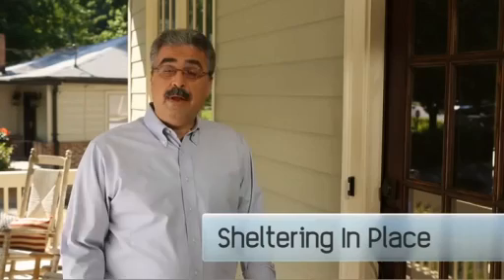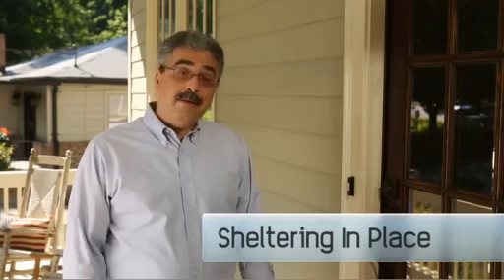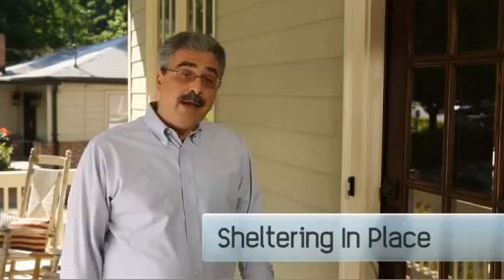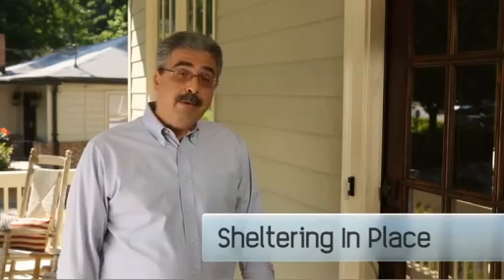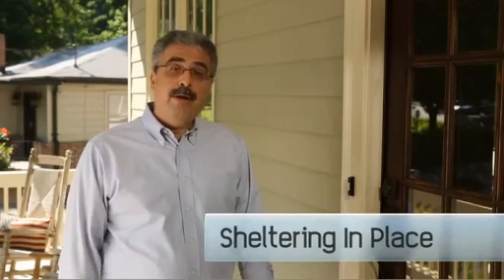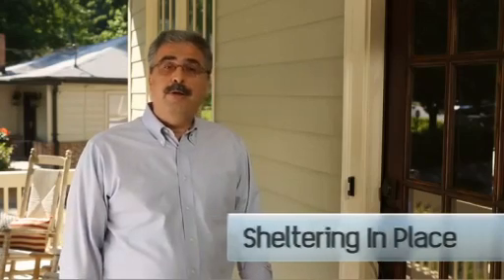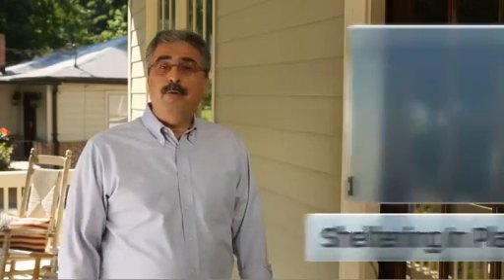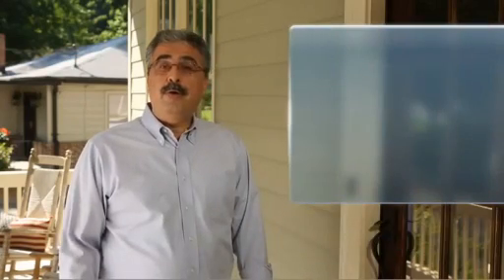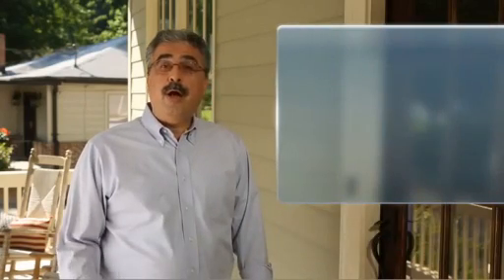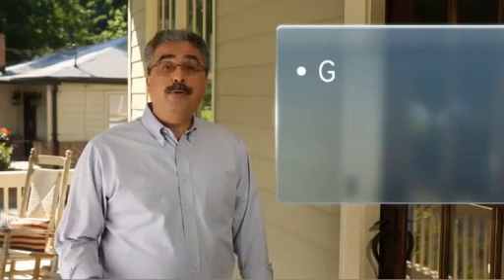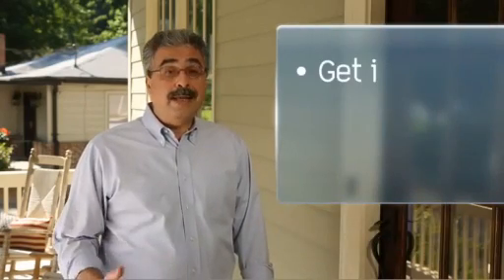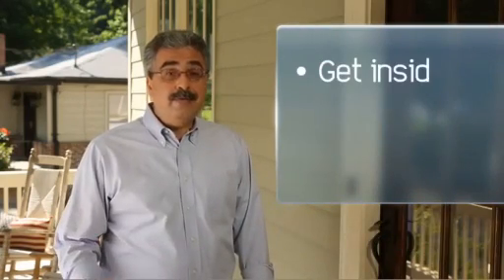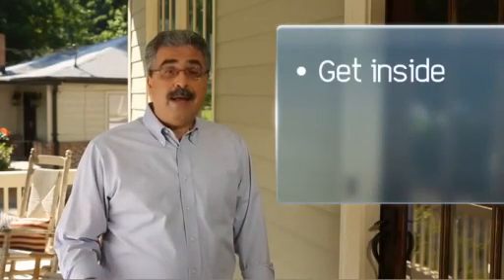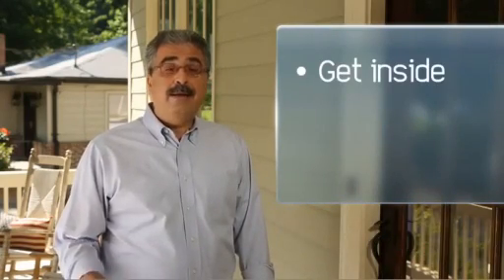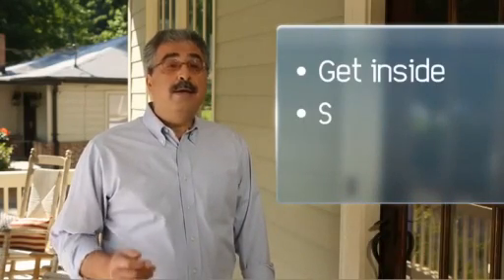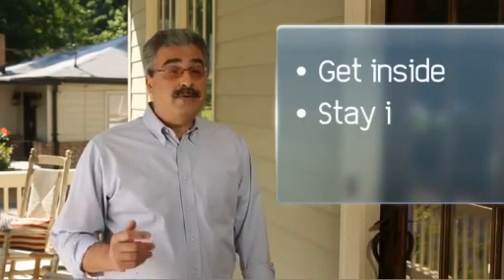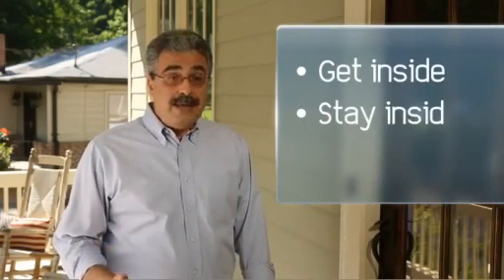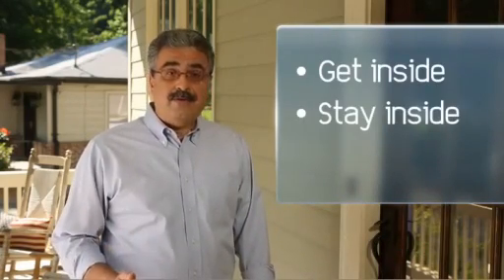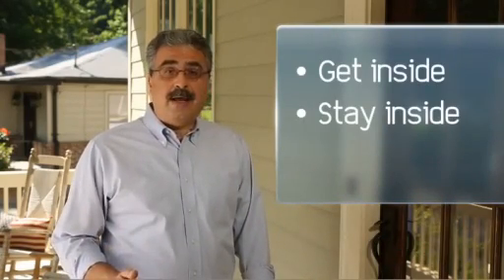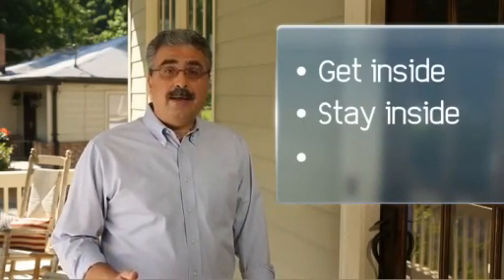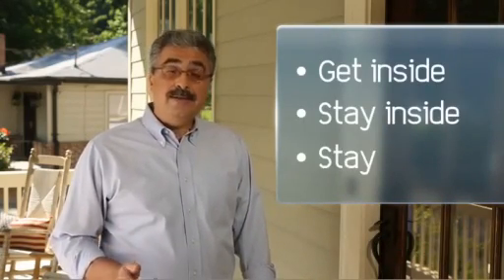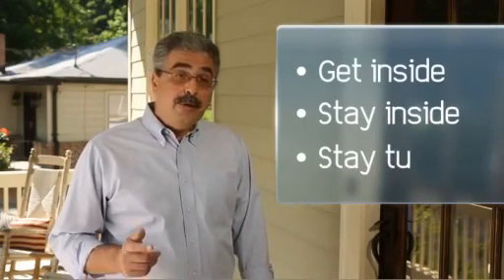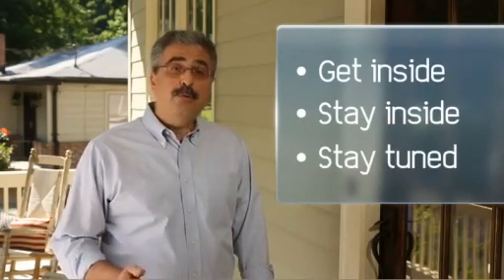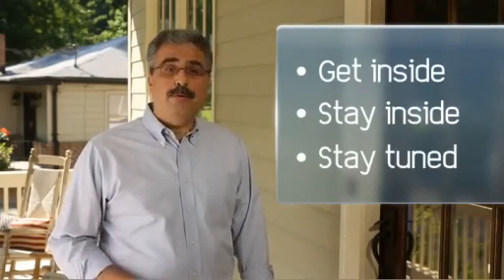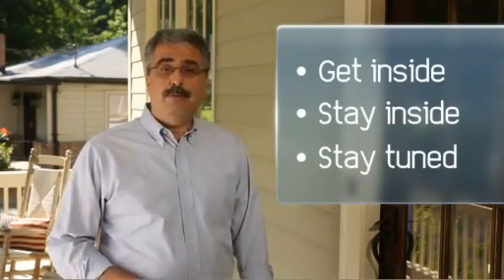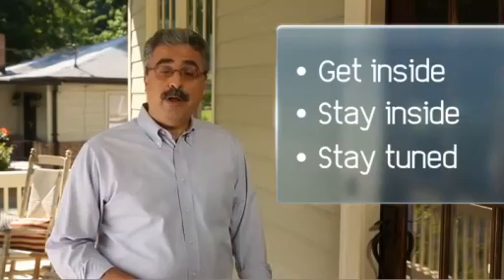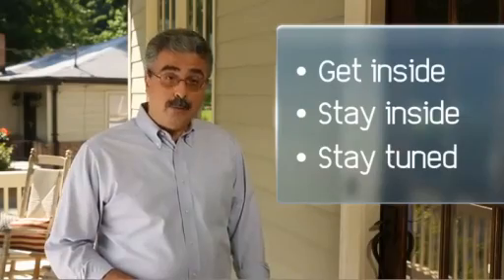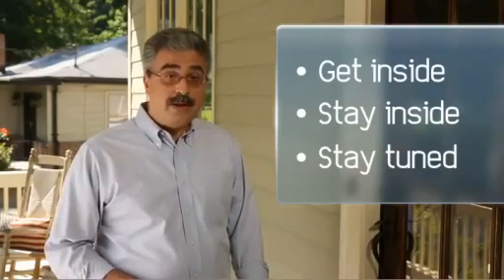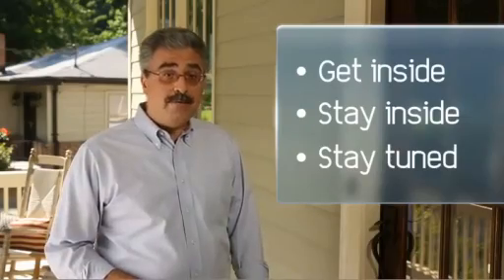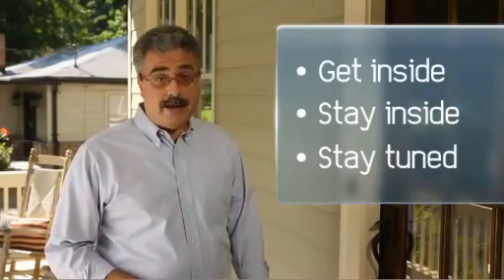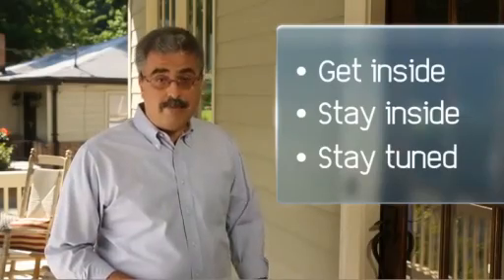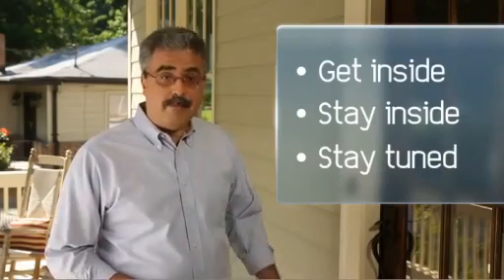In this segment, you will learn how to get inside, stay inside, and stay tuned to protect yourself and your family.